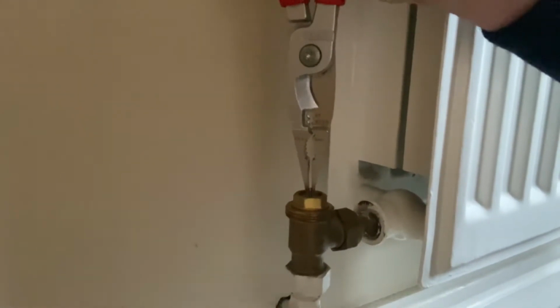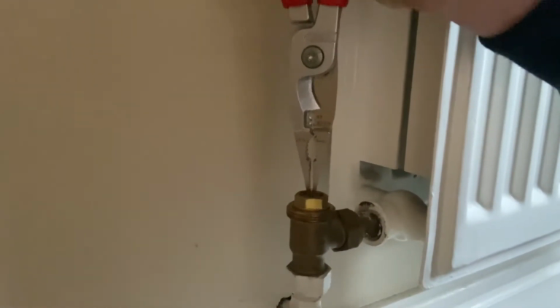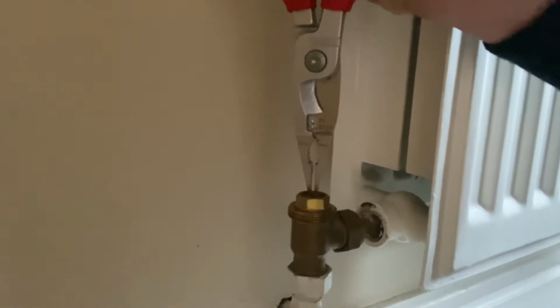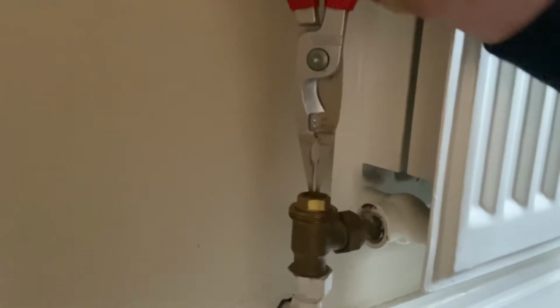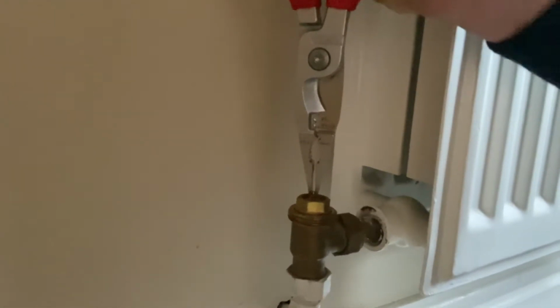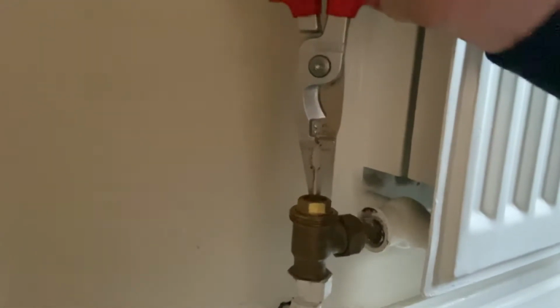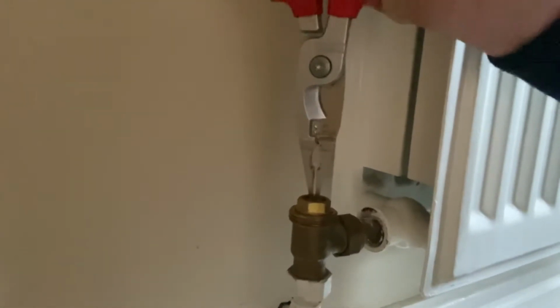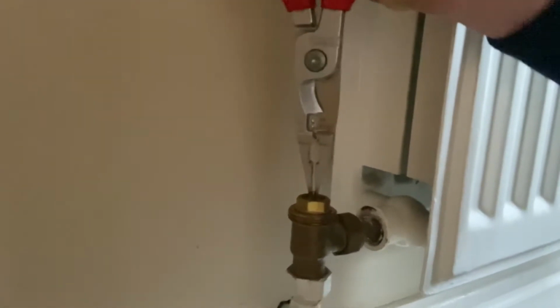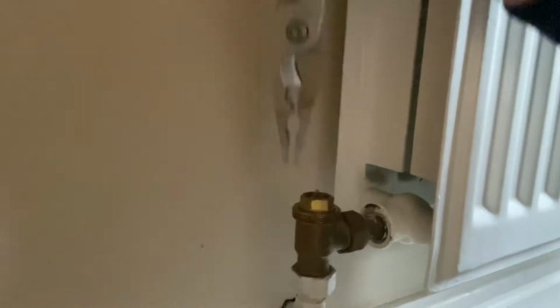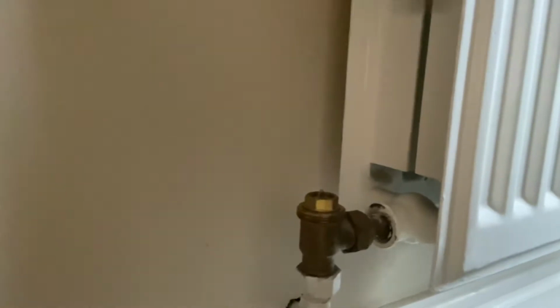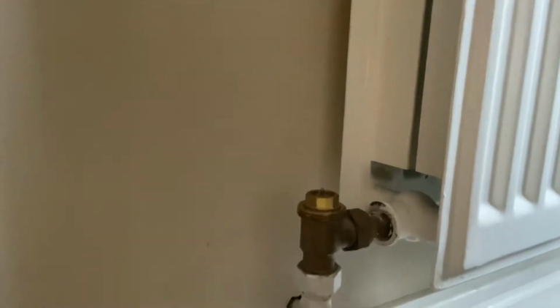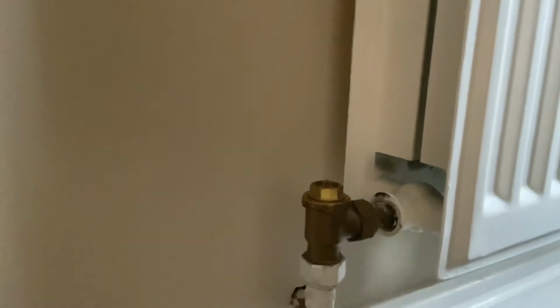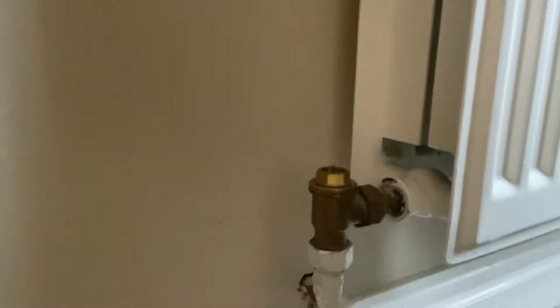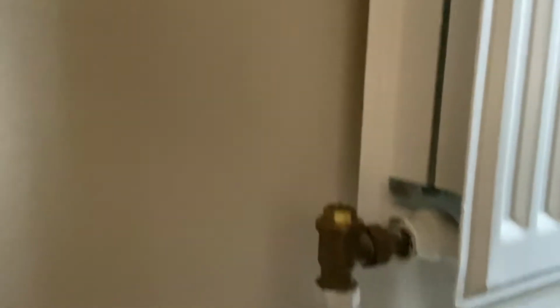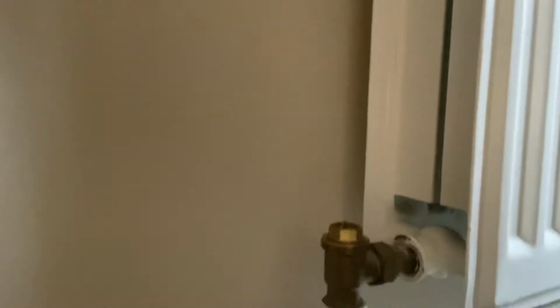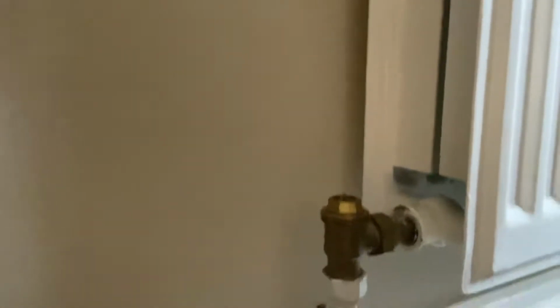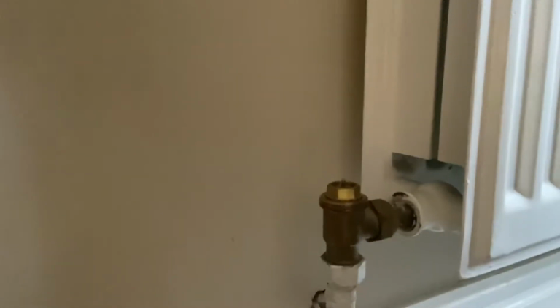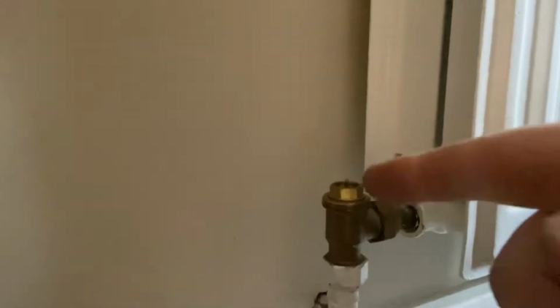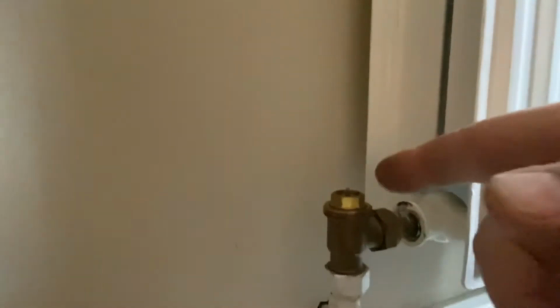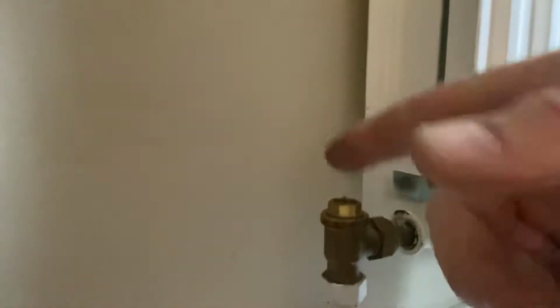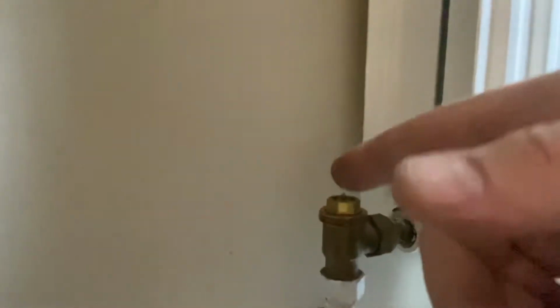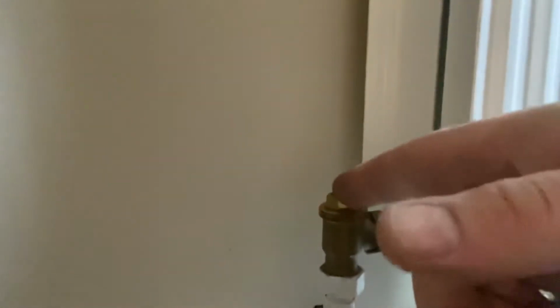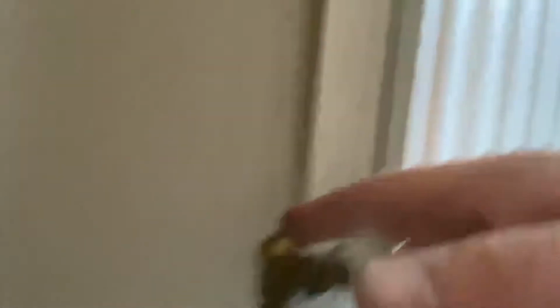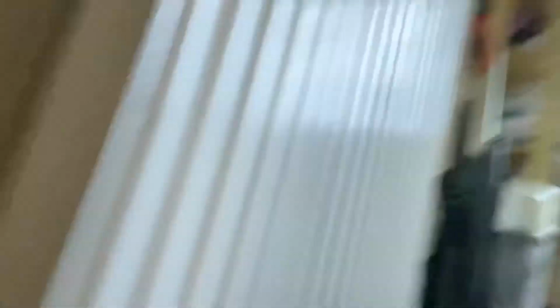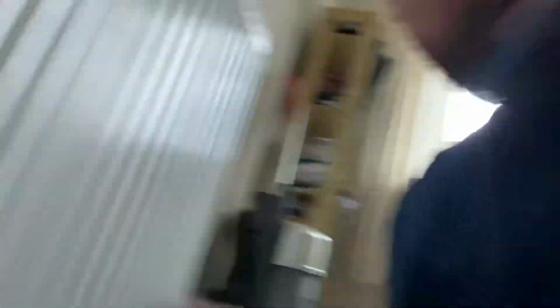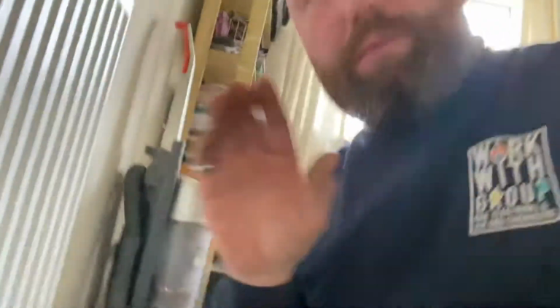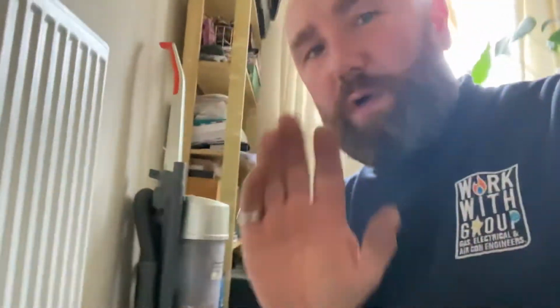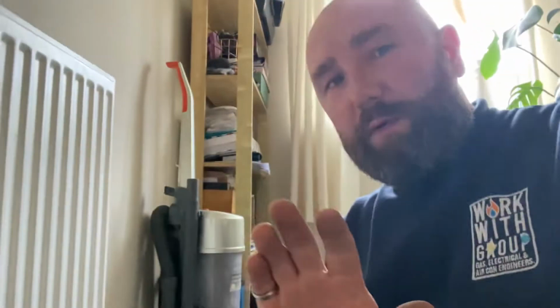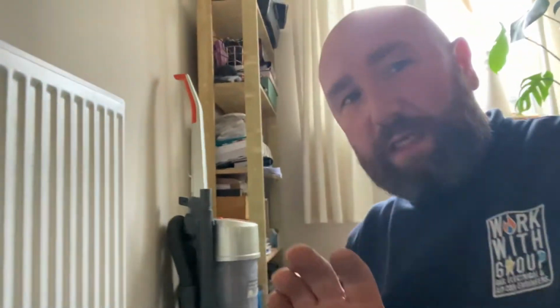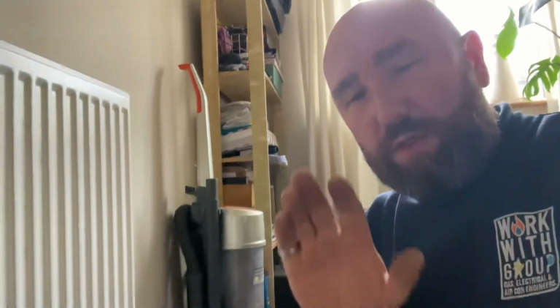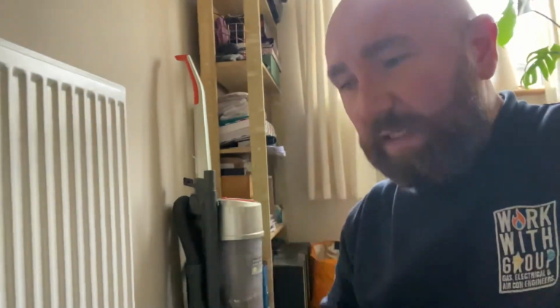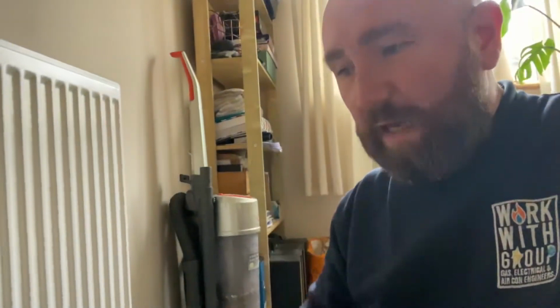We've just jiggled the pin up and down and it's freed up and reseated. Now what I want to say is just be careful.